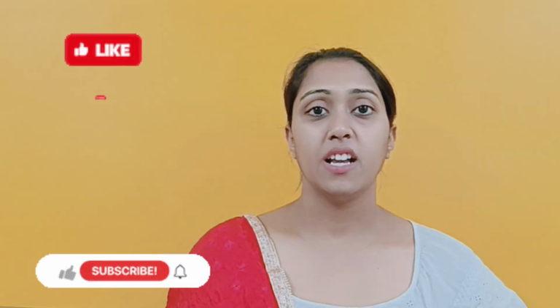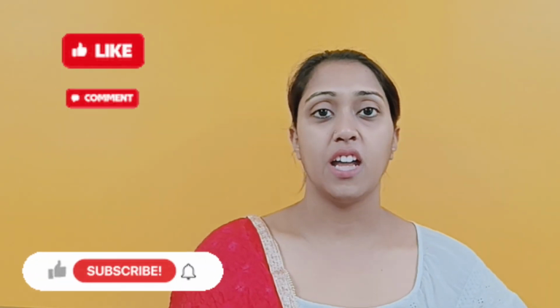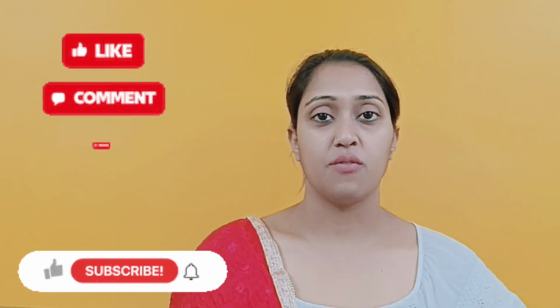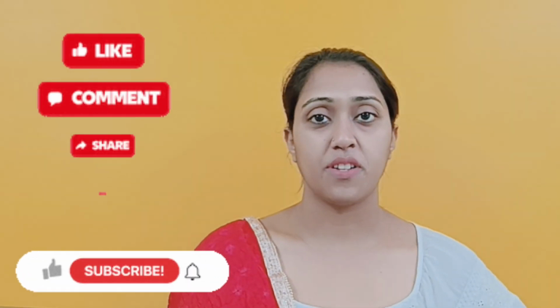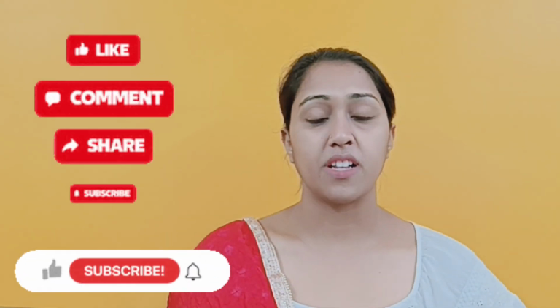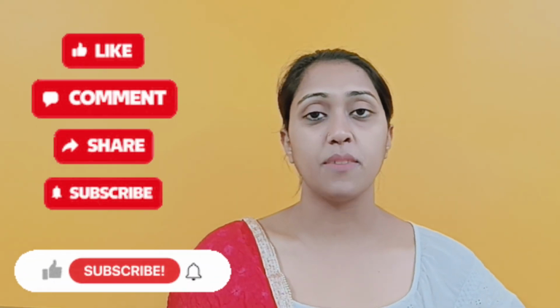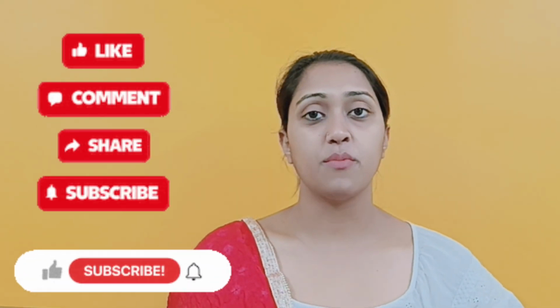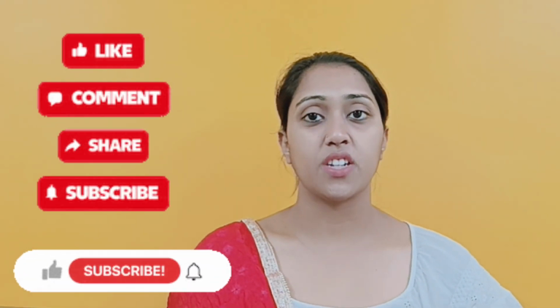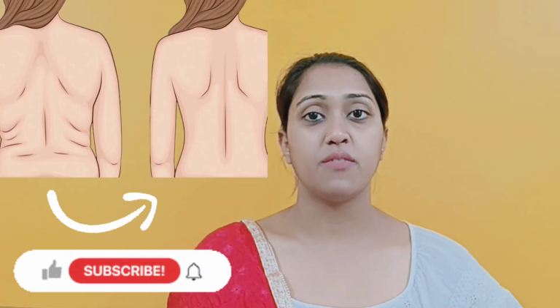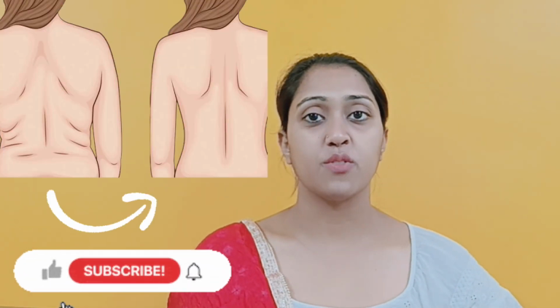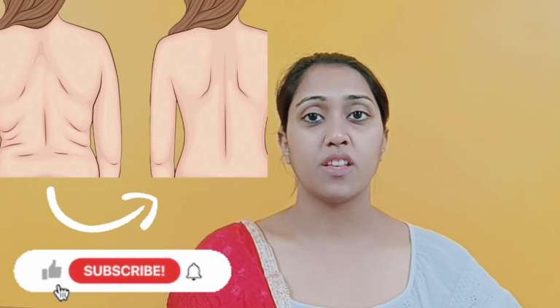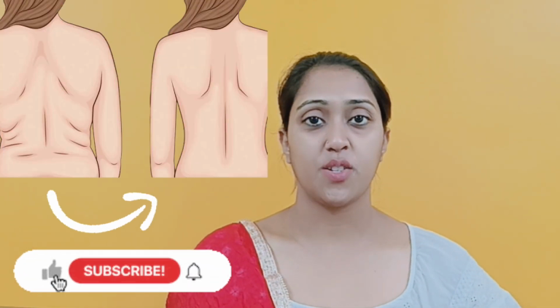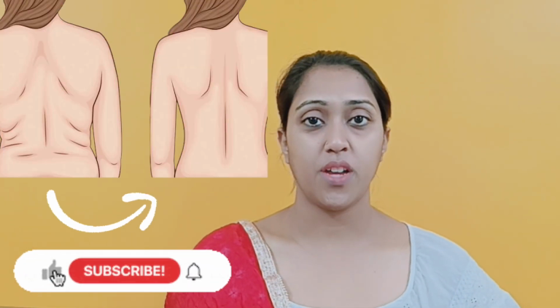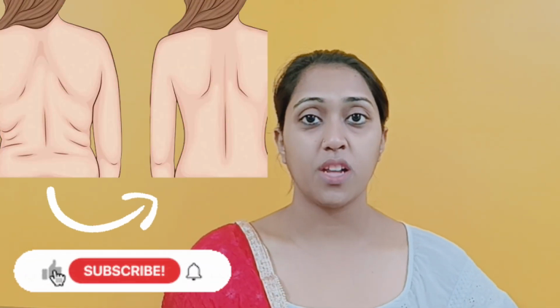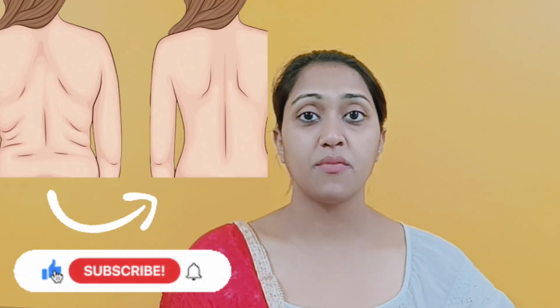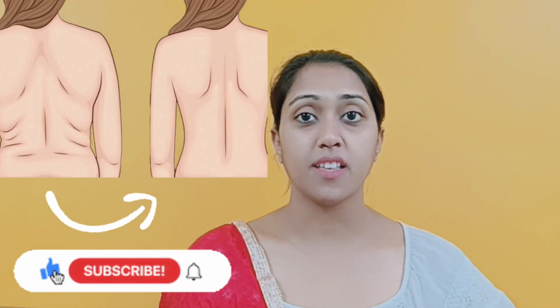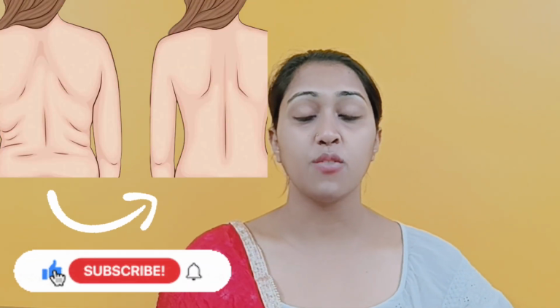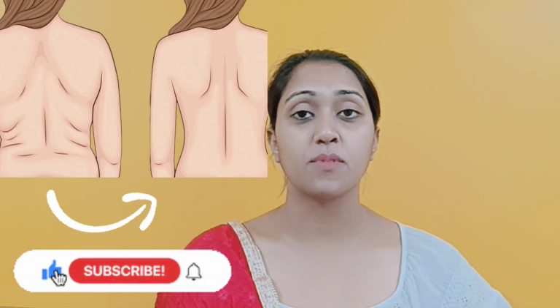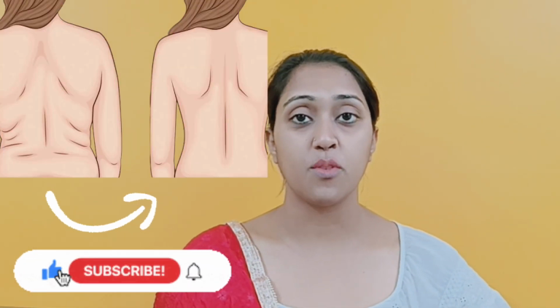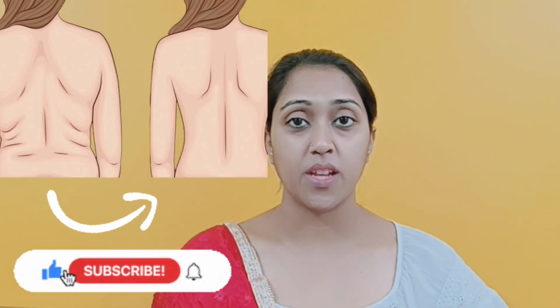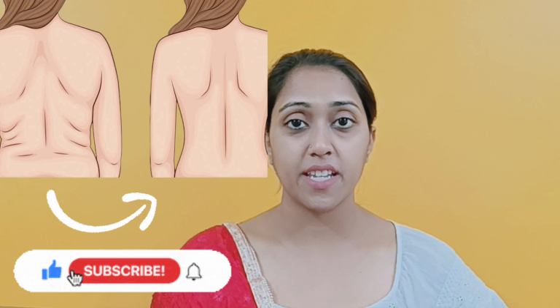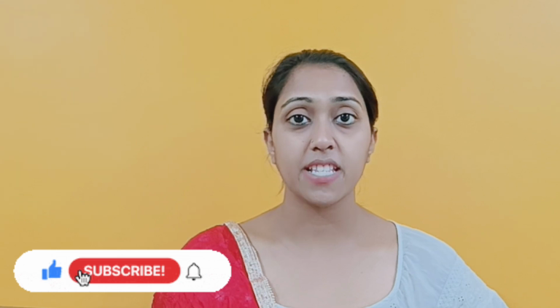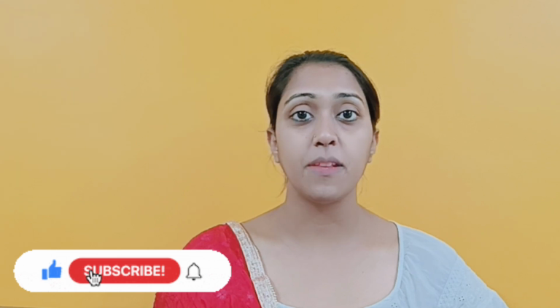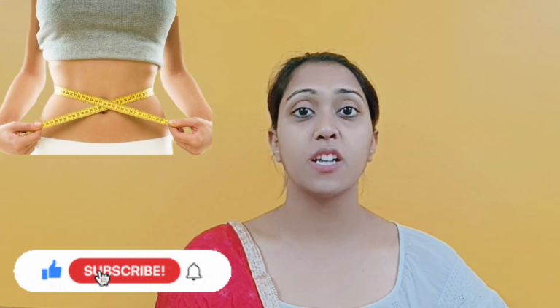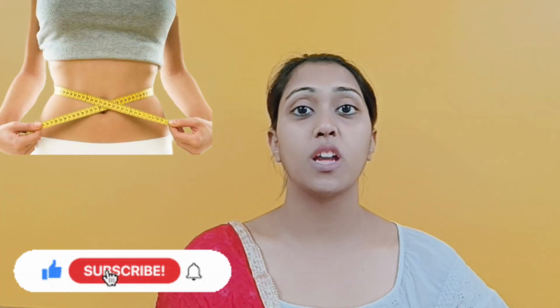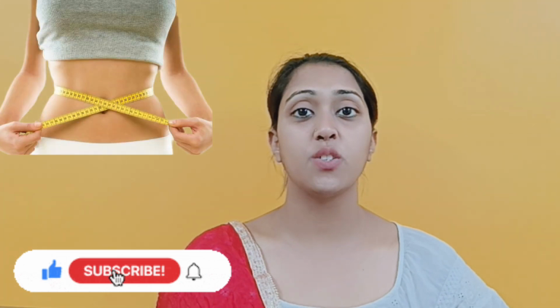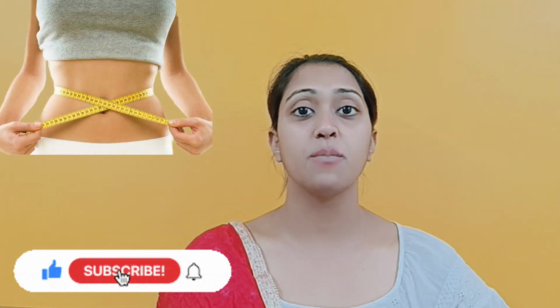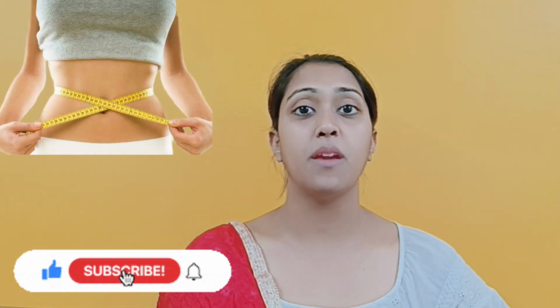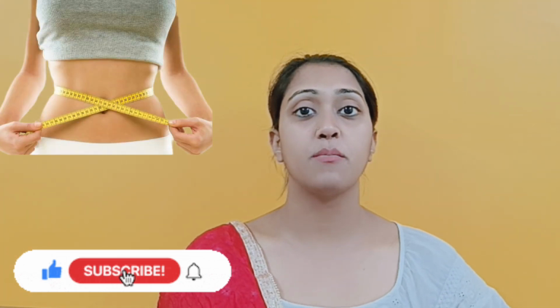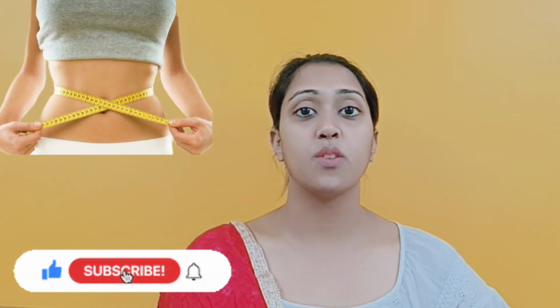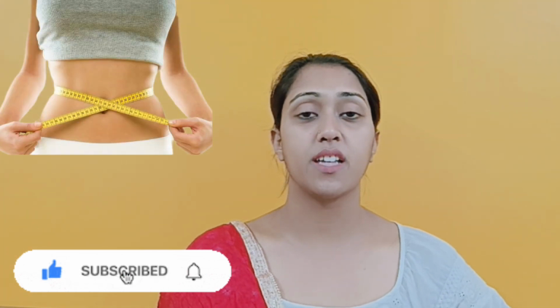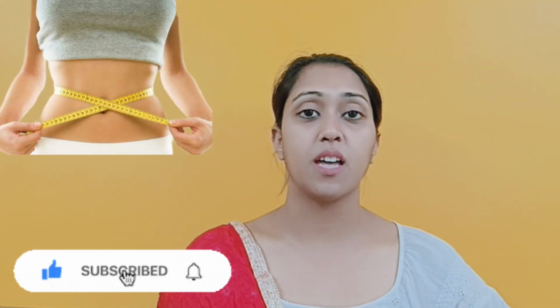Hello everyone, welcome back to my channel Weight Loss Fast Renaut. I am back with you today and I am going to share this recipe with you.